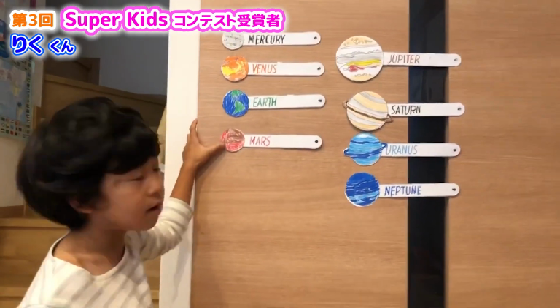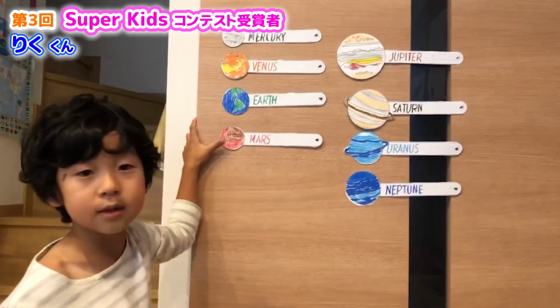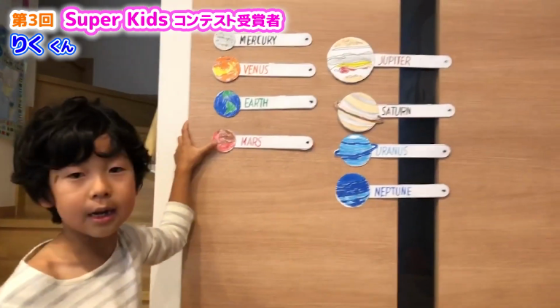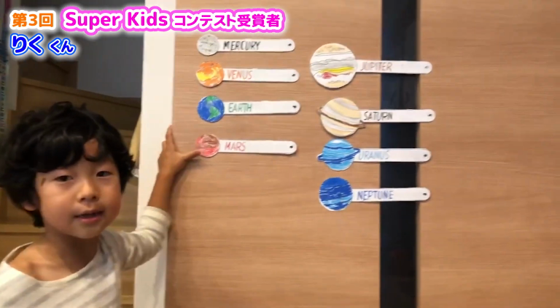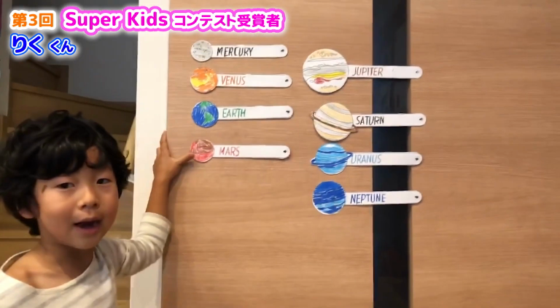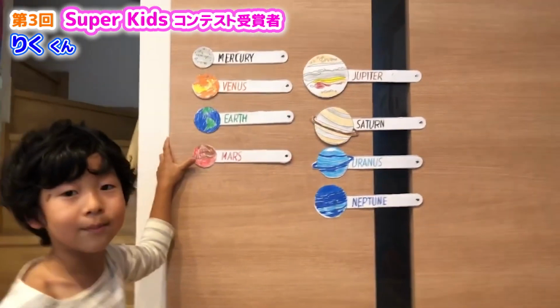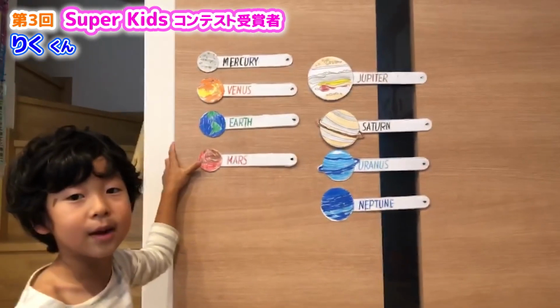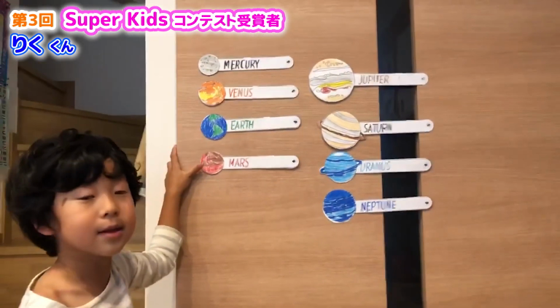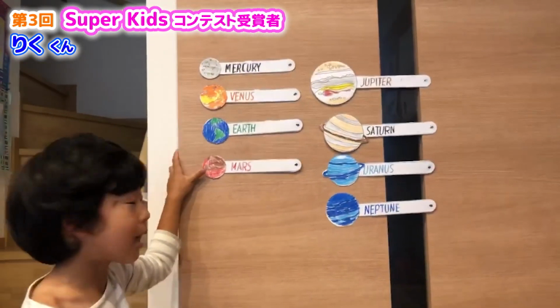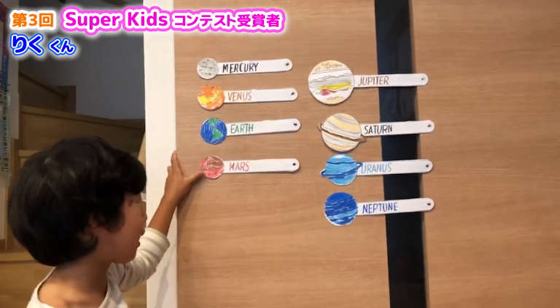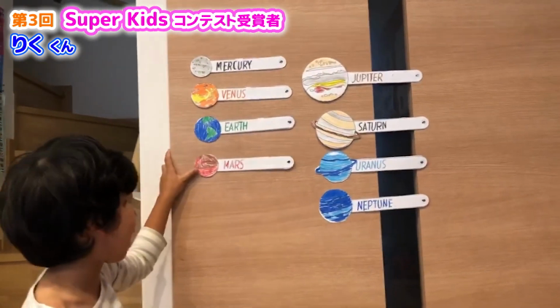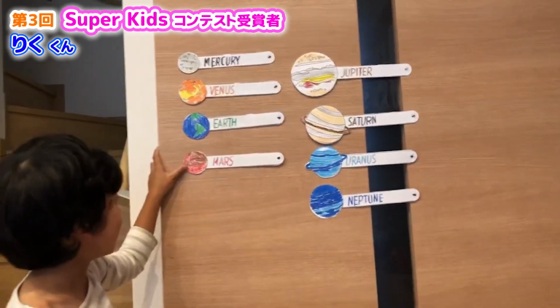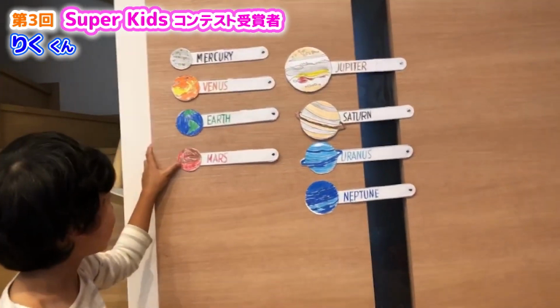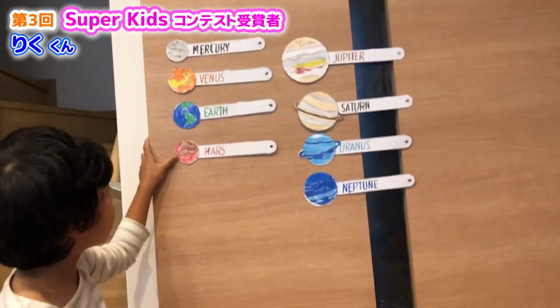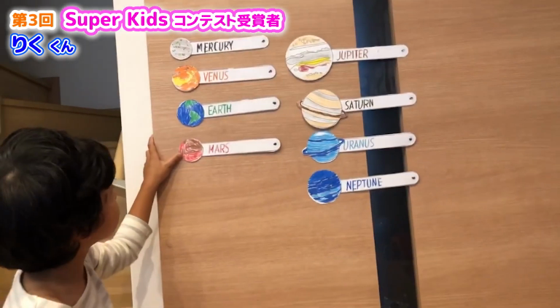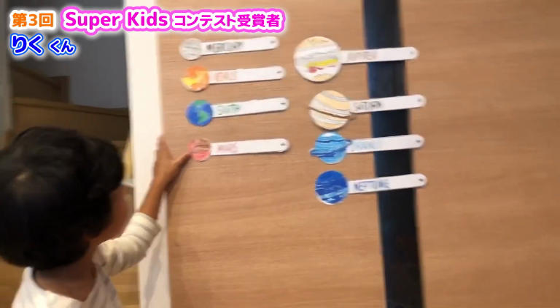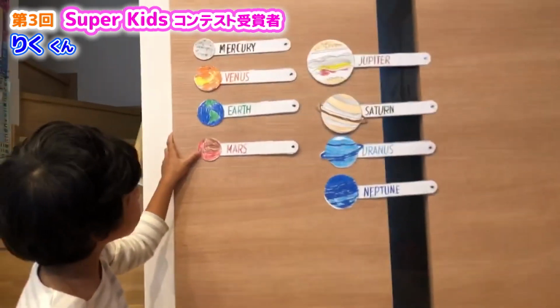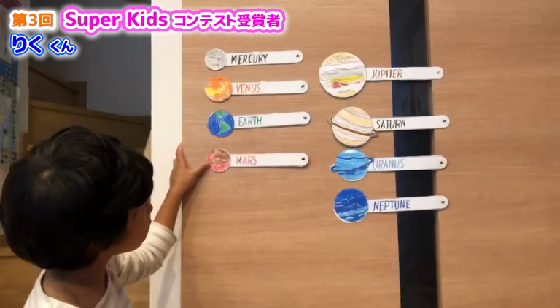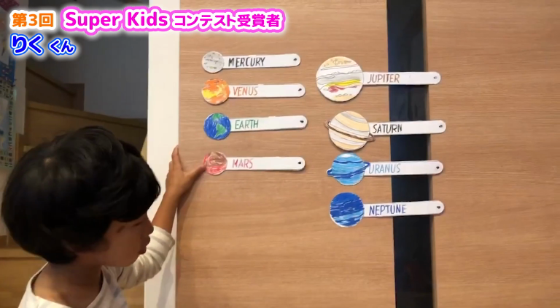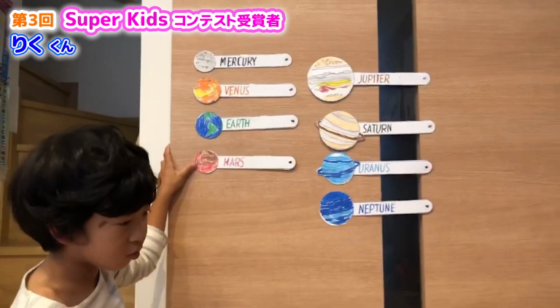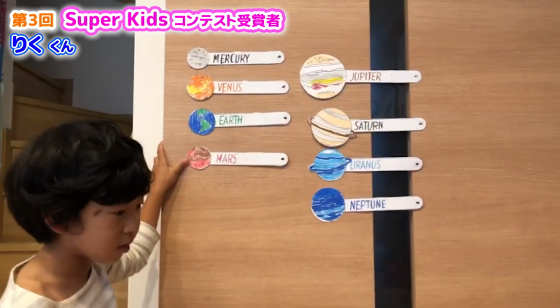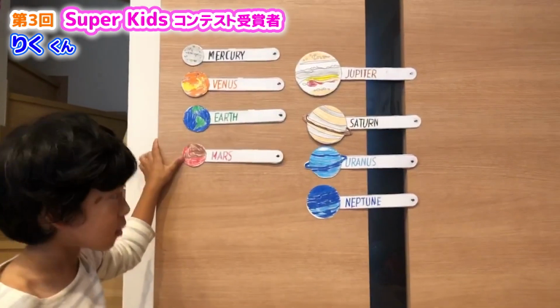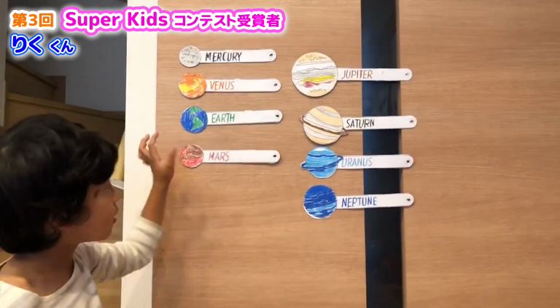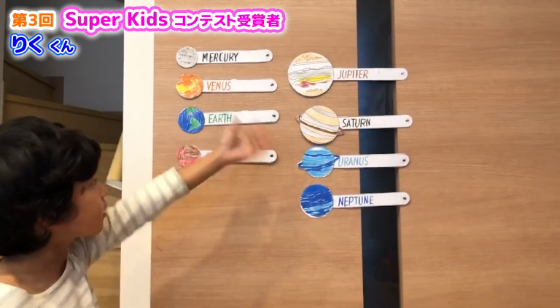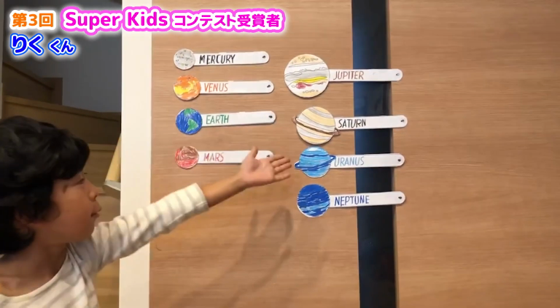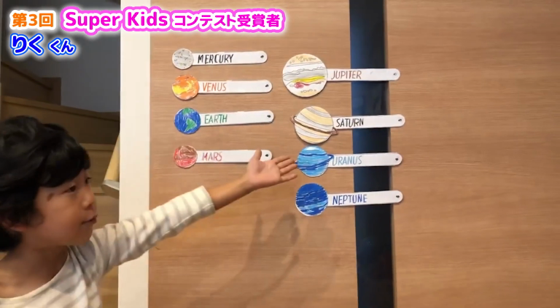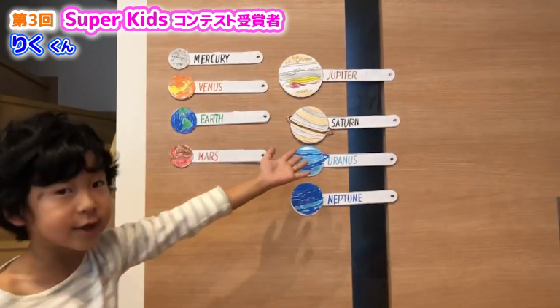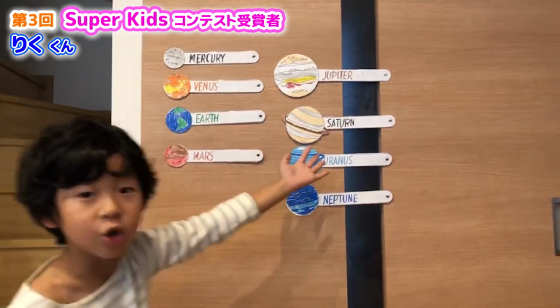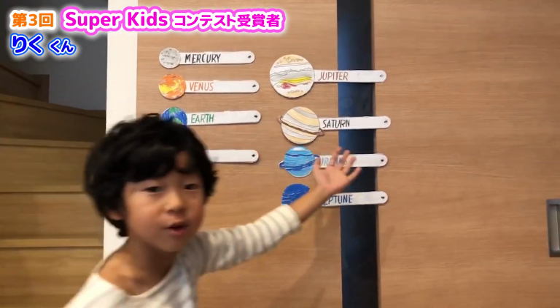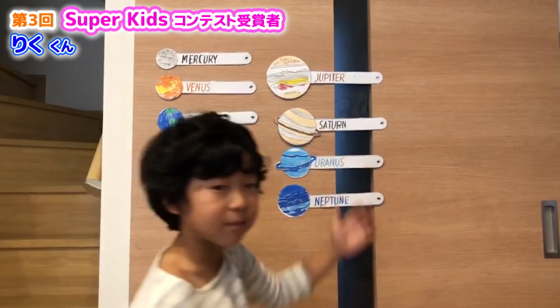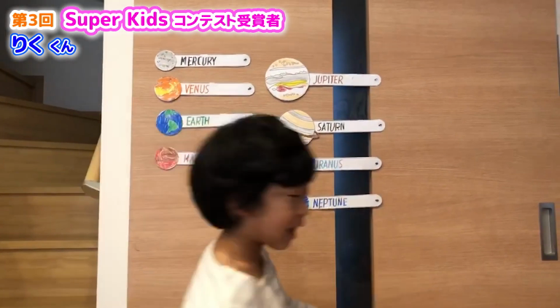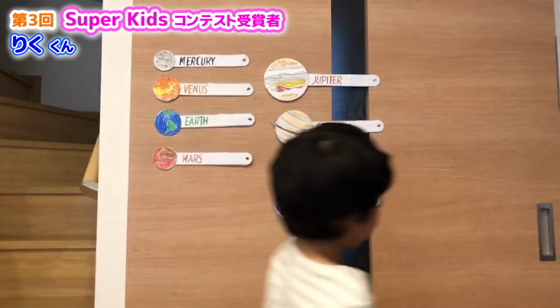Mars looks like it's hot but it's not hot — it's 81 degrees. Let's go to the Jovian planets.